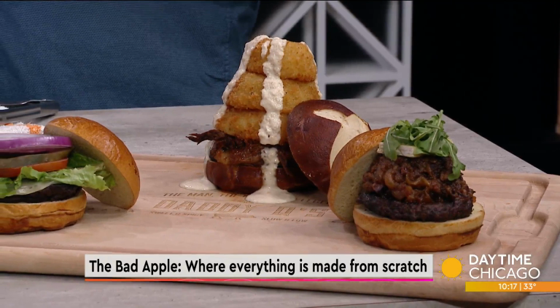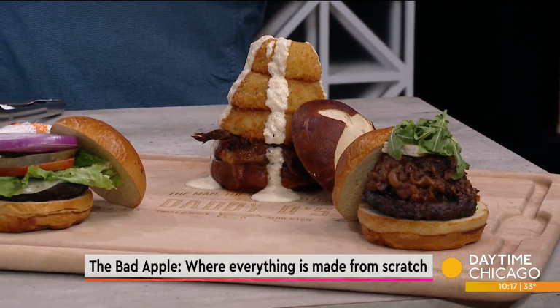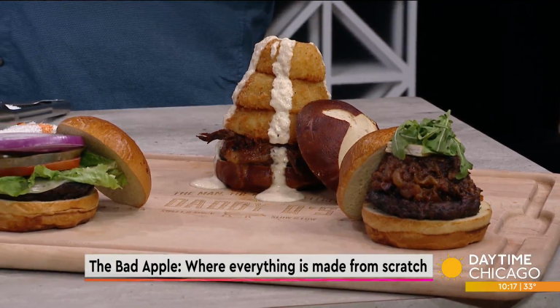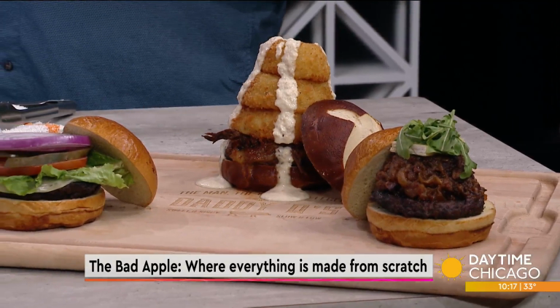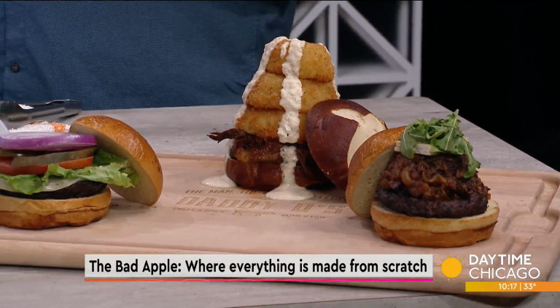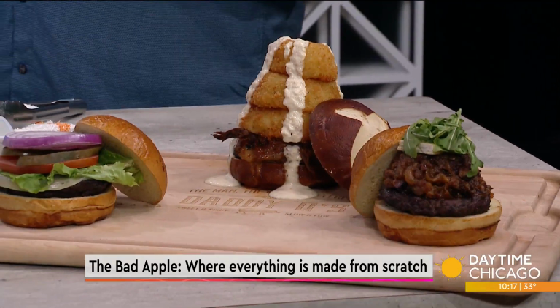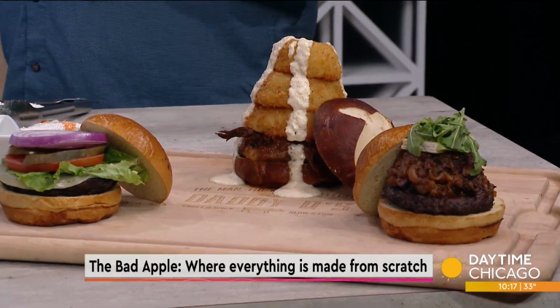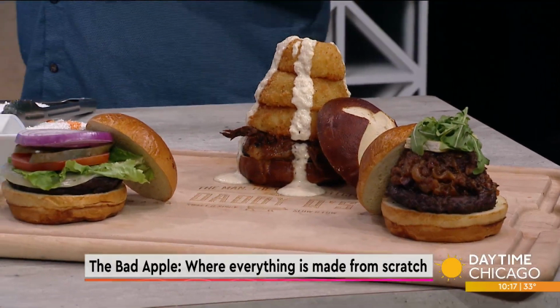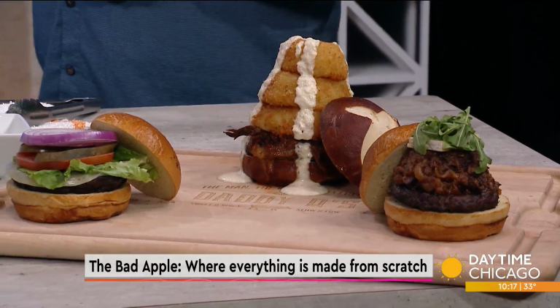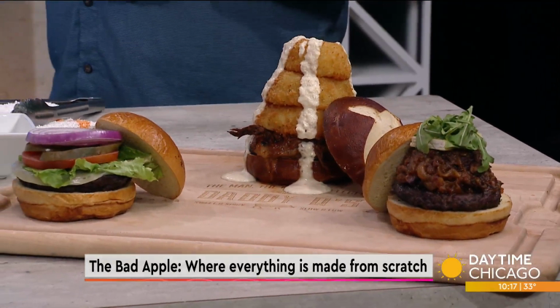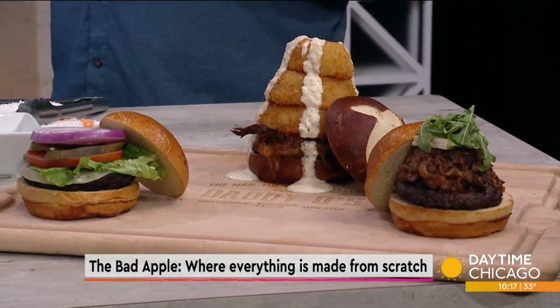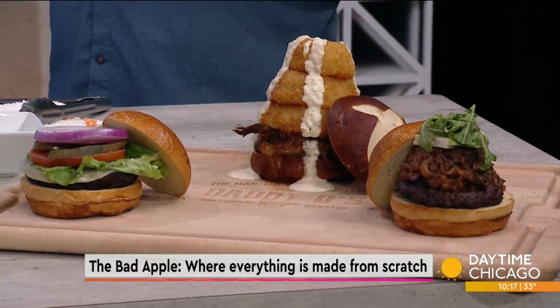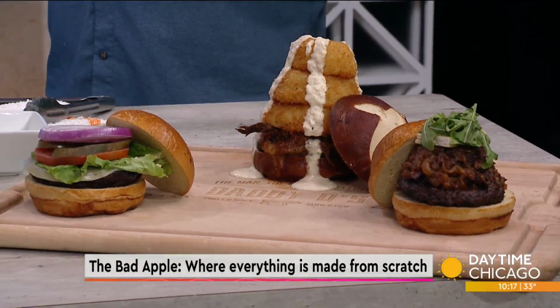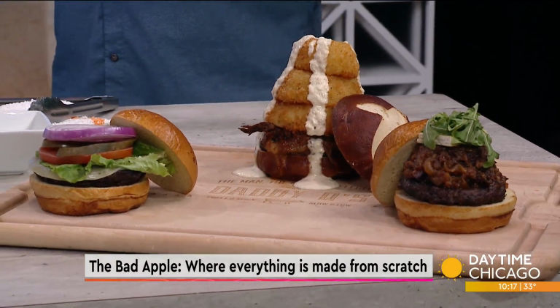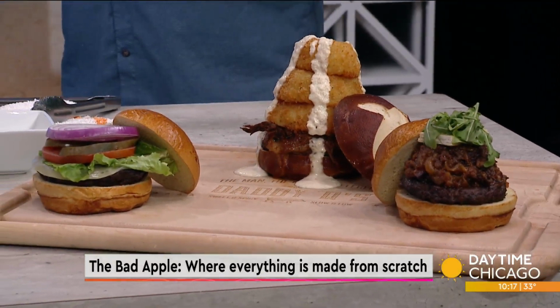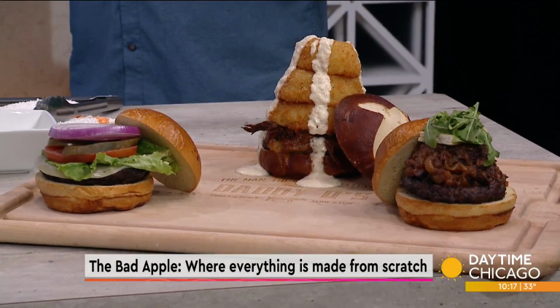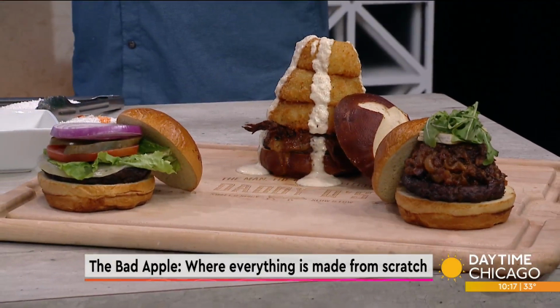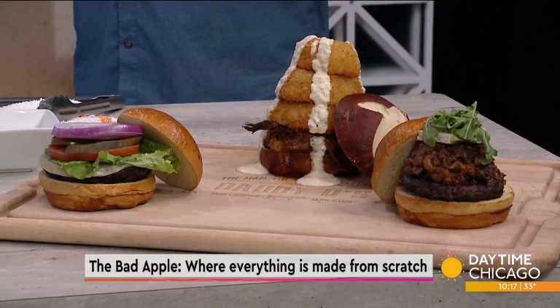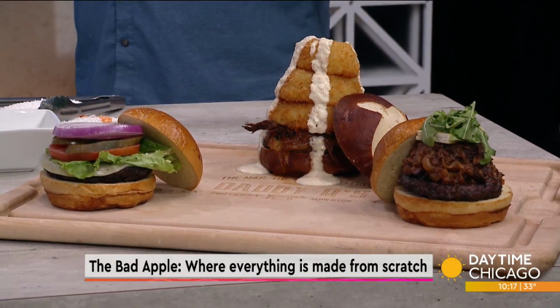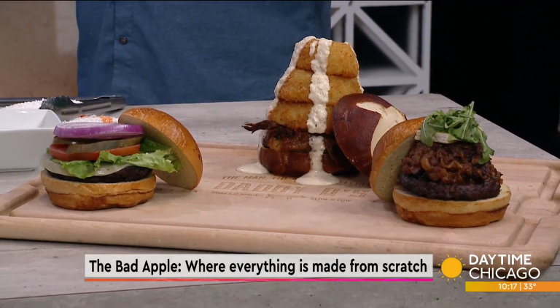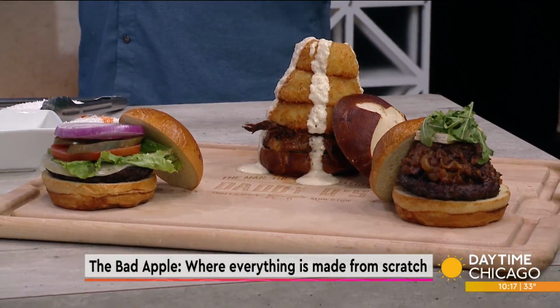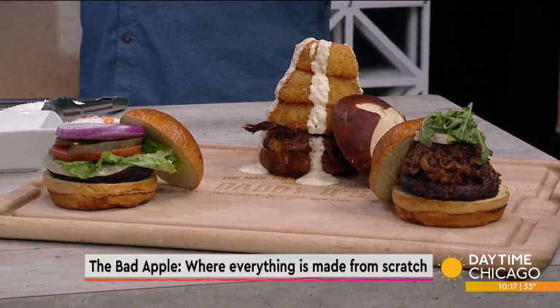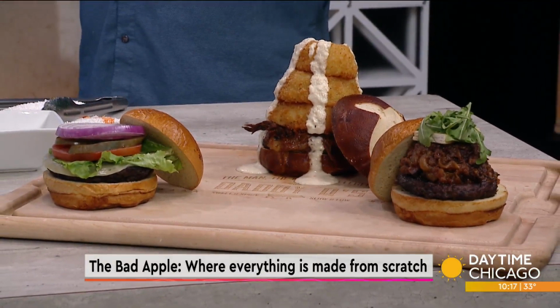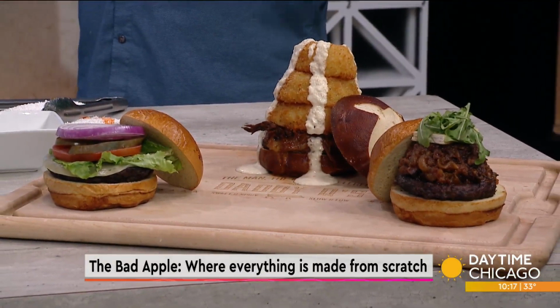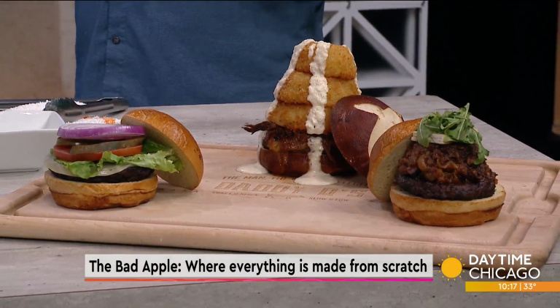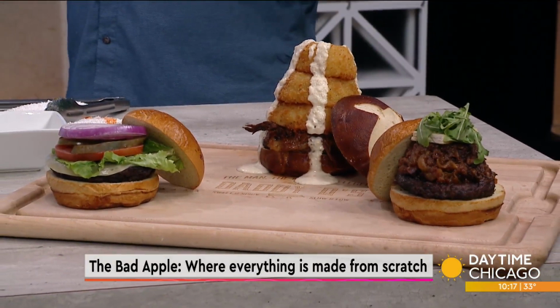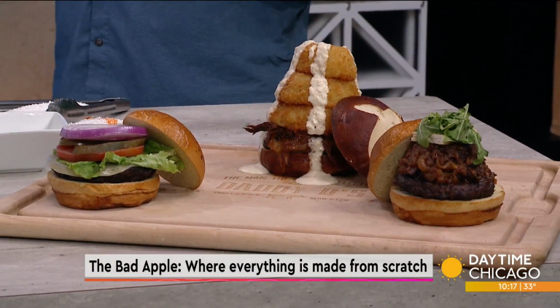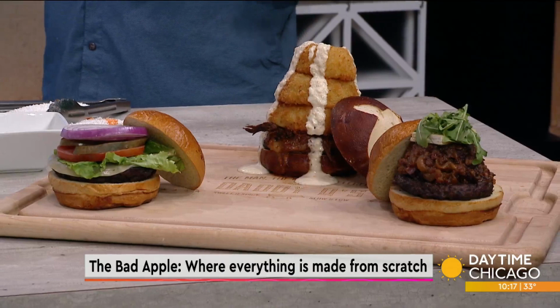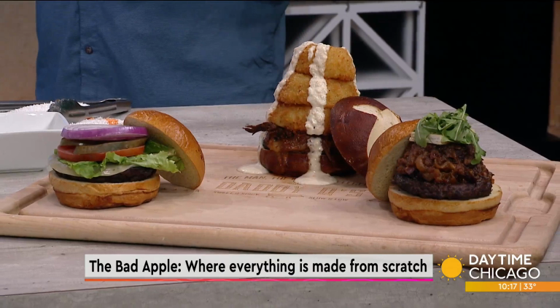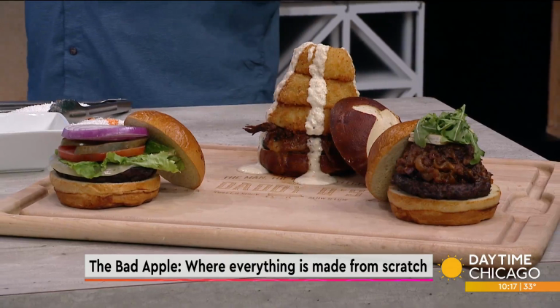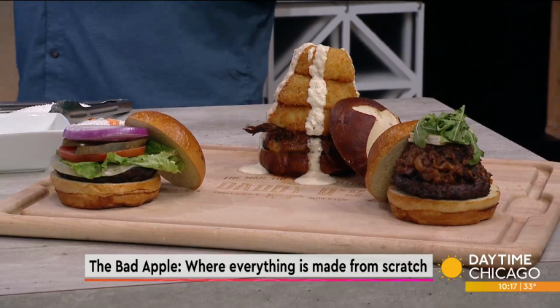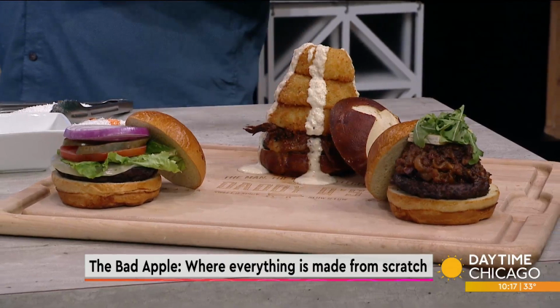This is Elvis's Last Supper. We thought Pedro could make that for you — it's one of our most unique burgers.